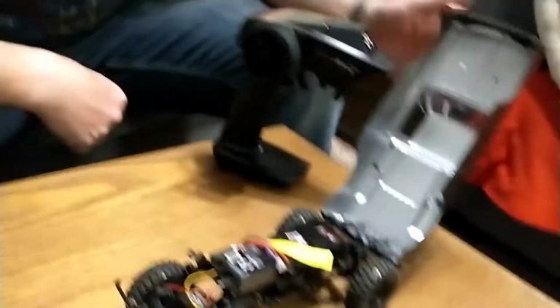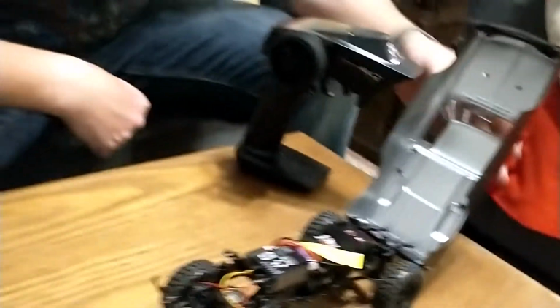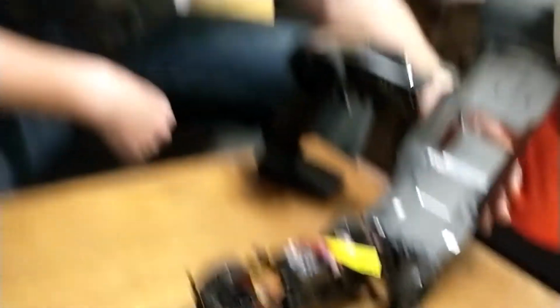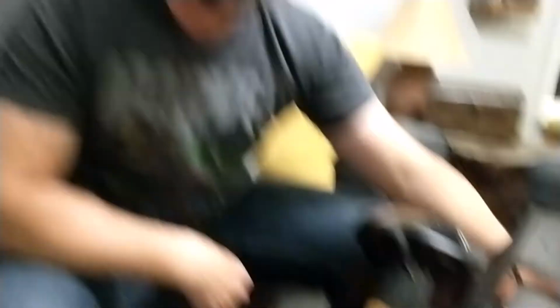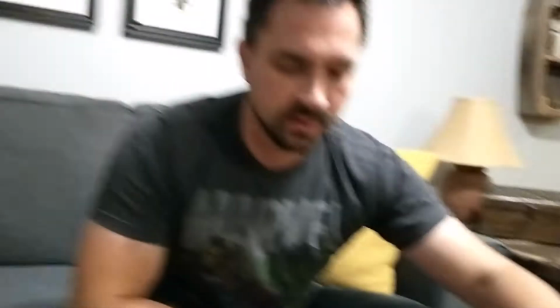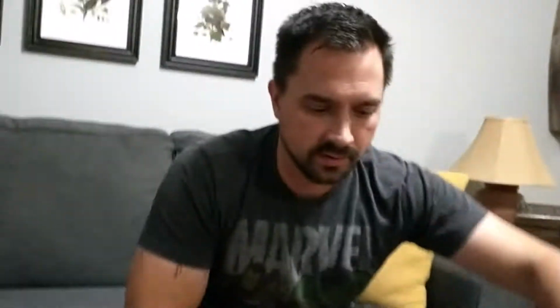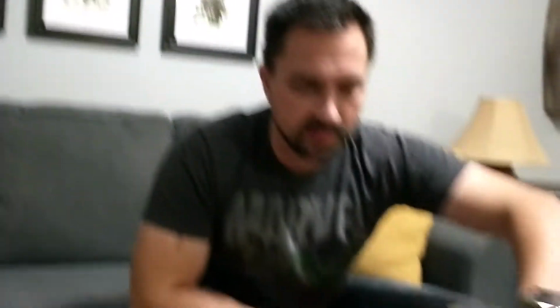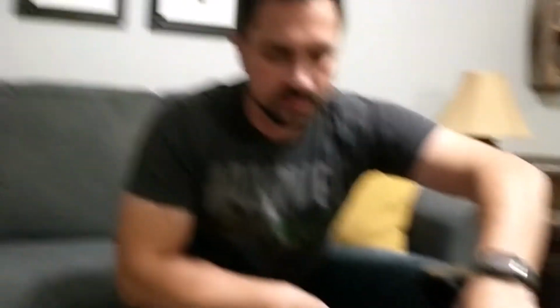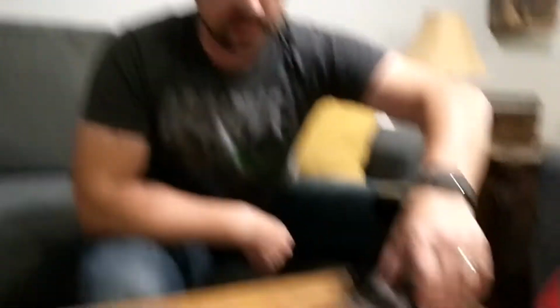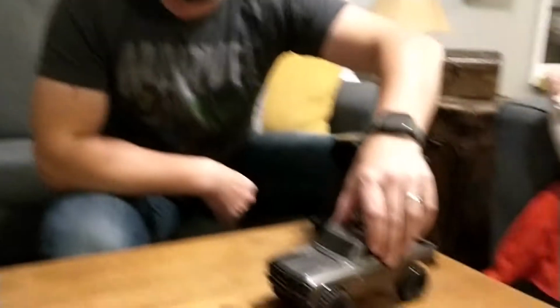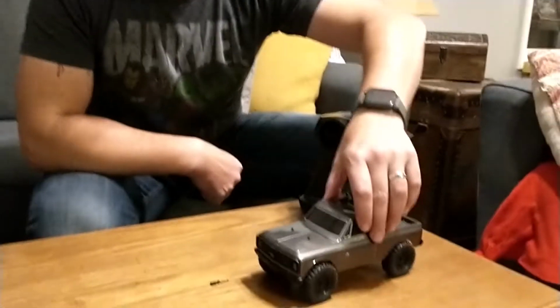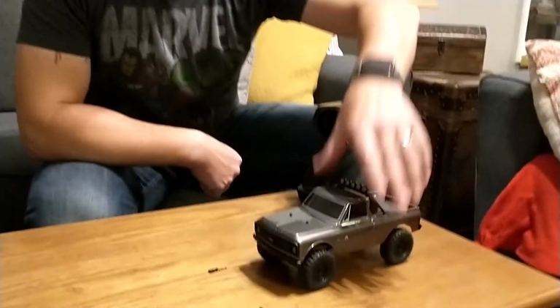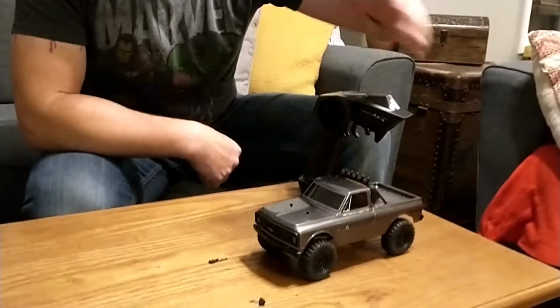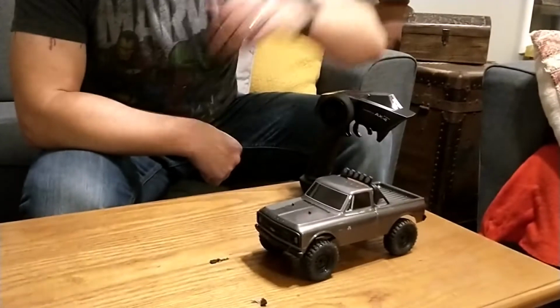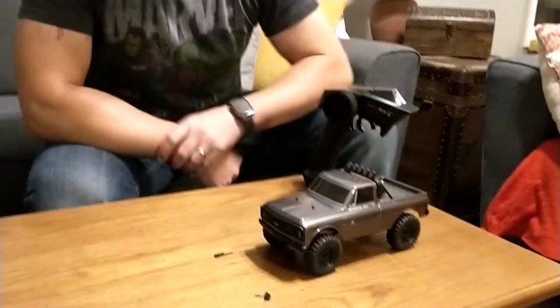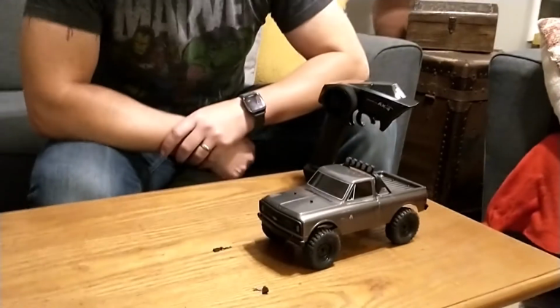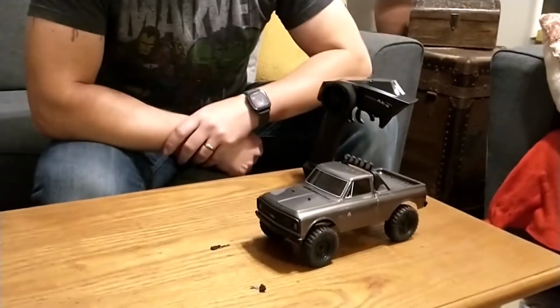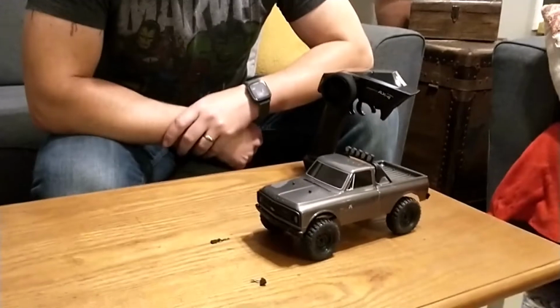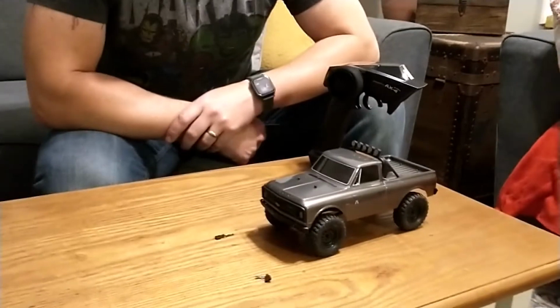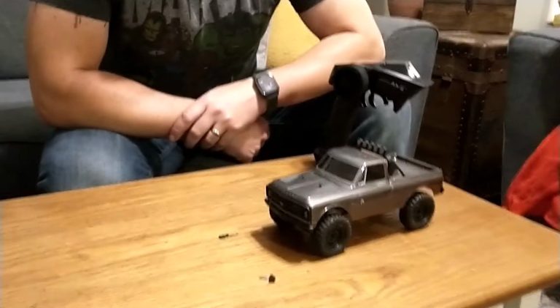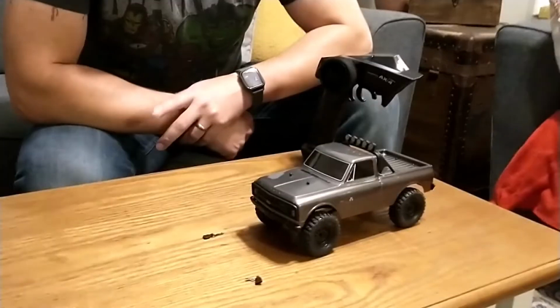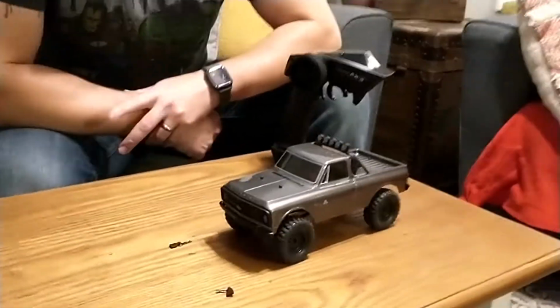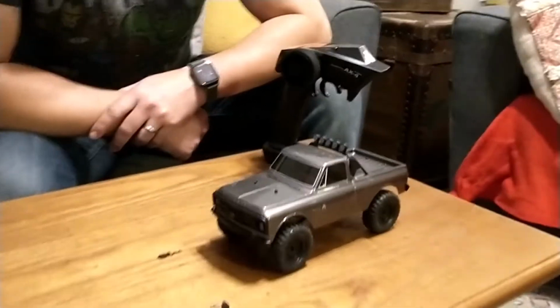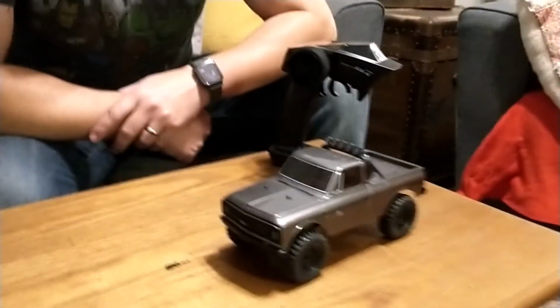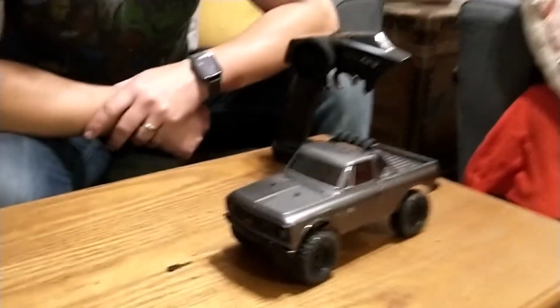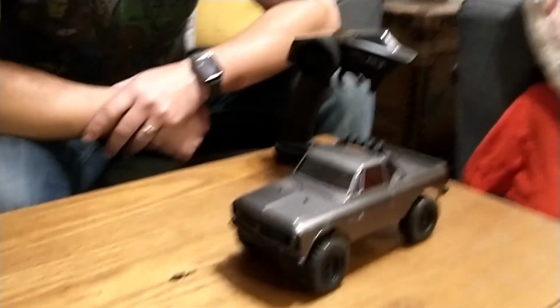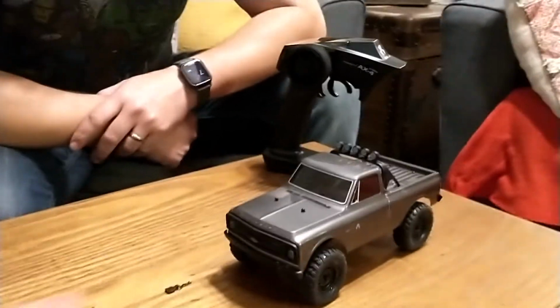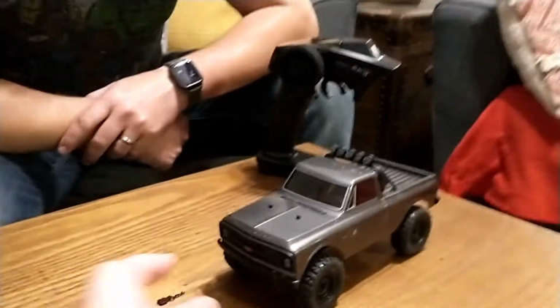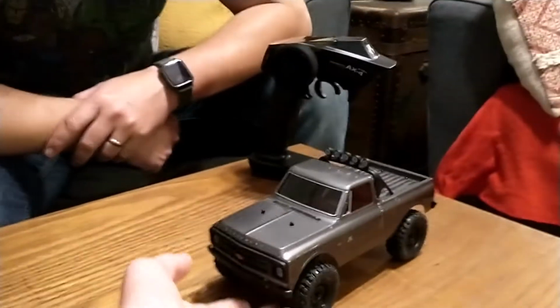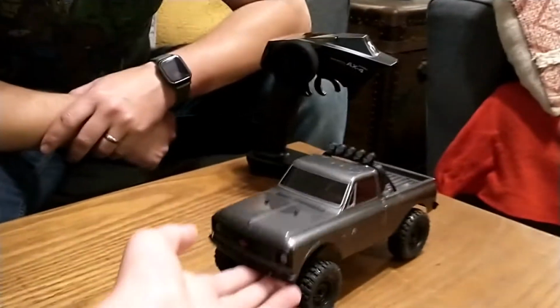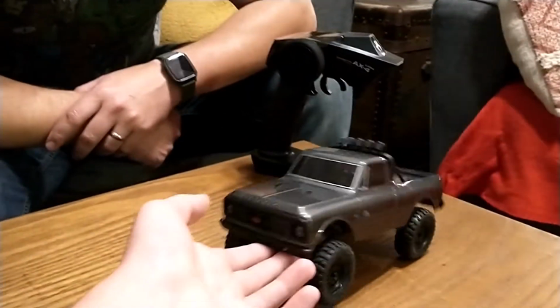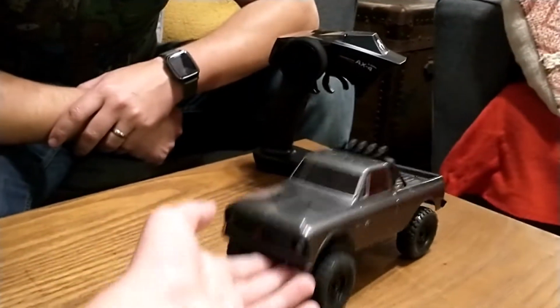It makes it a lot easier to get the covers on and off. You don't have to line up four pins, just the two. That looks so sweet.